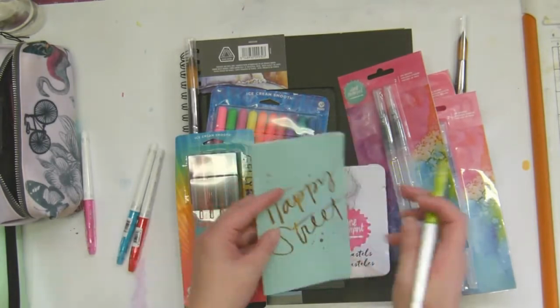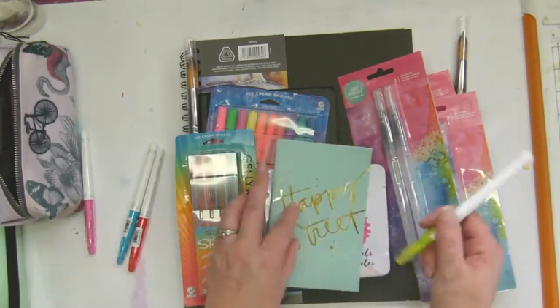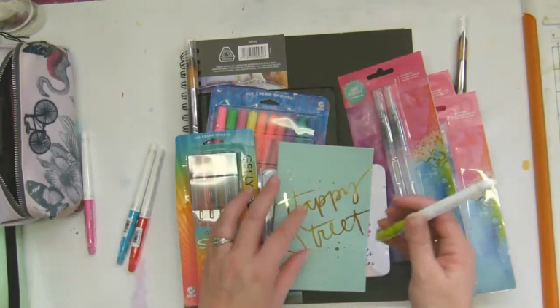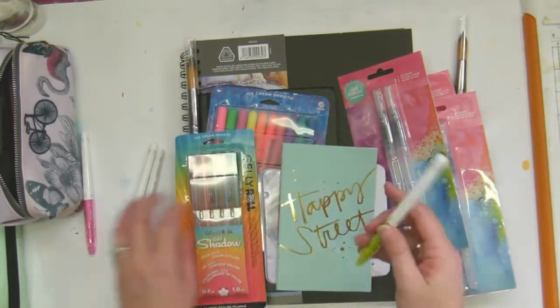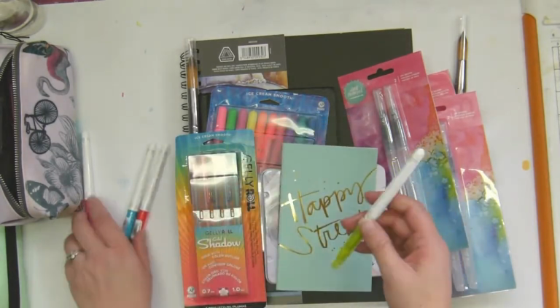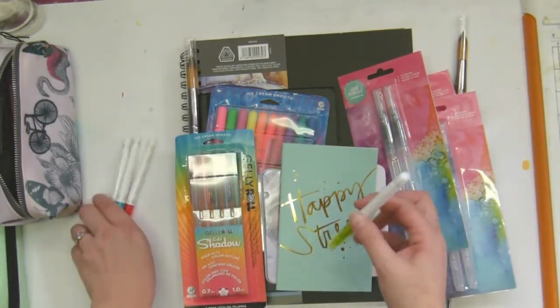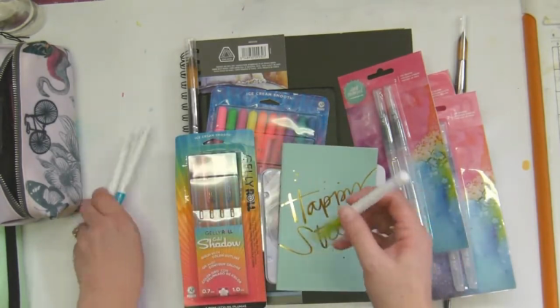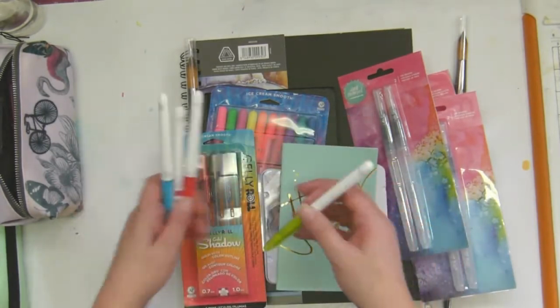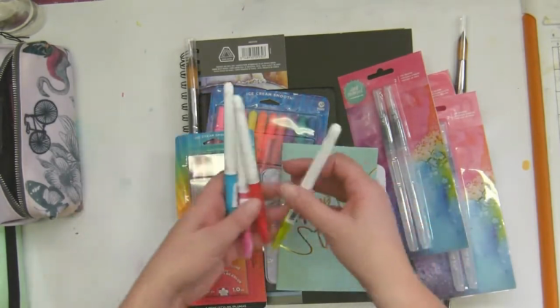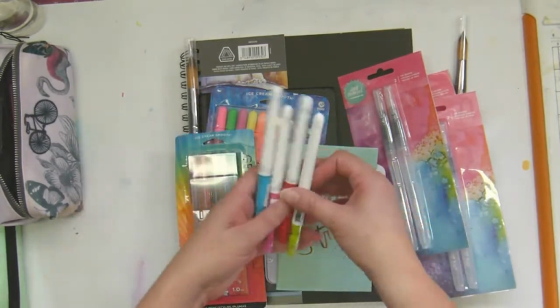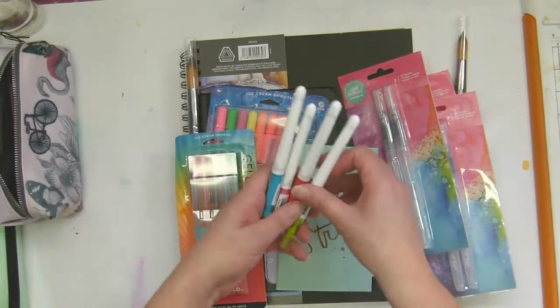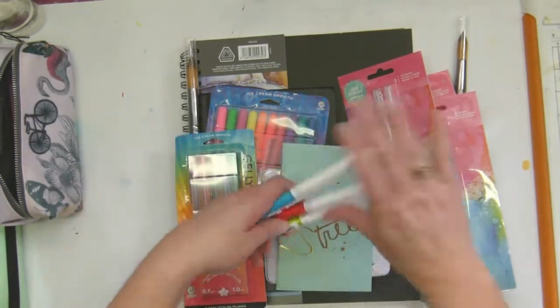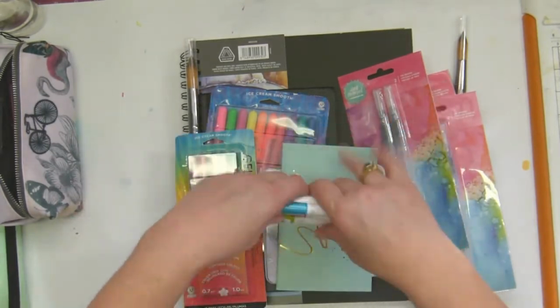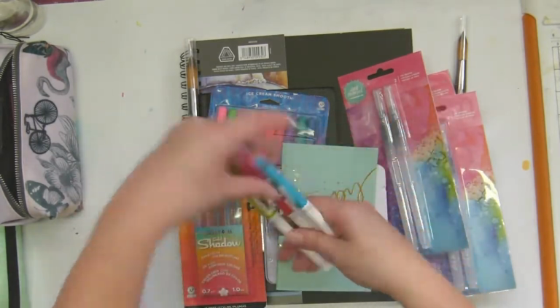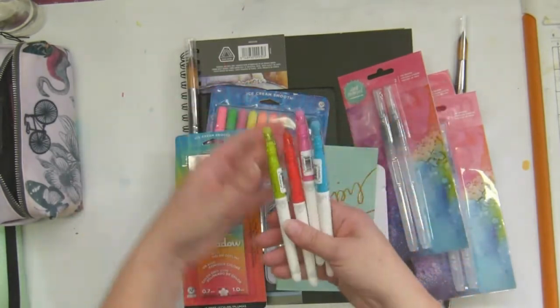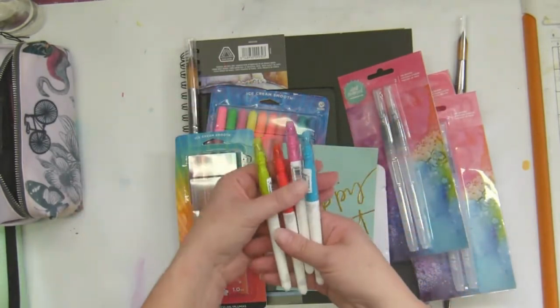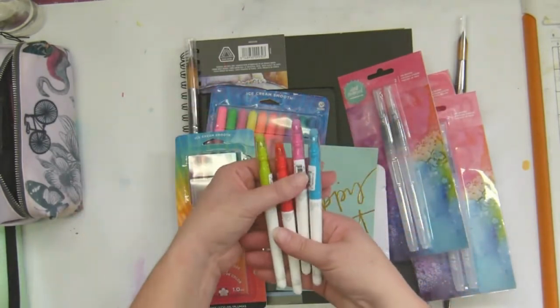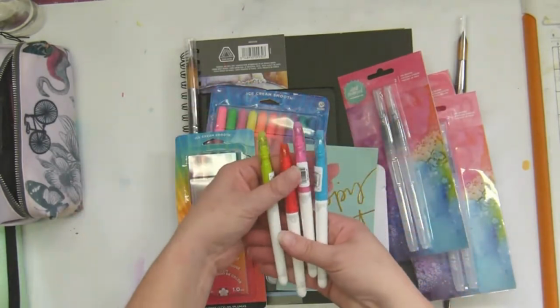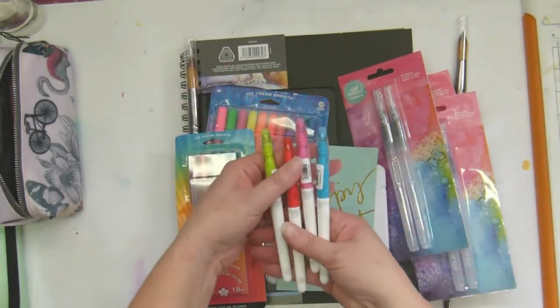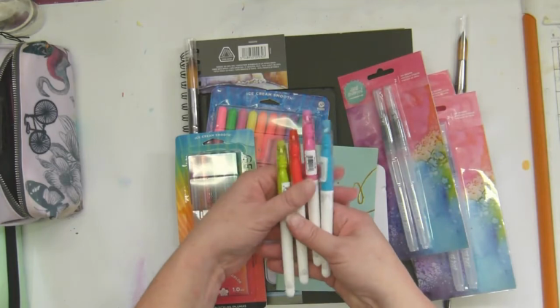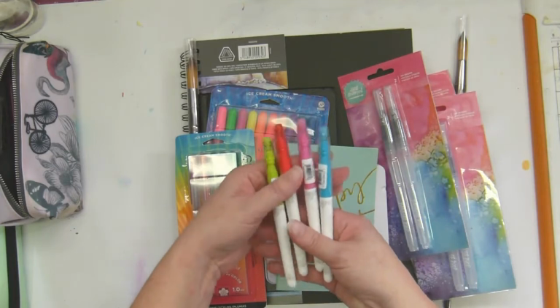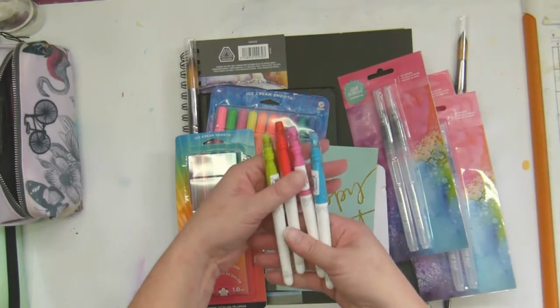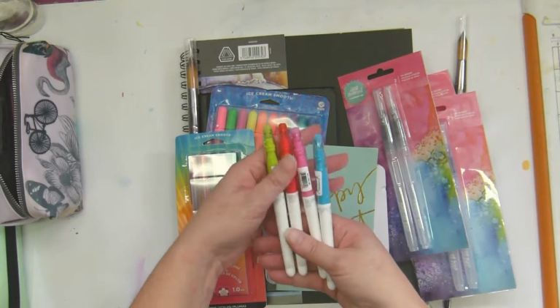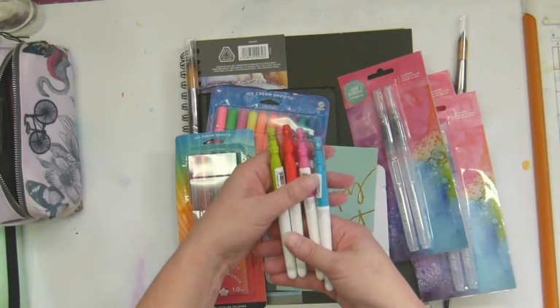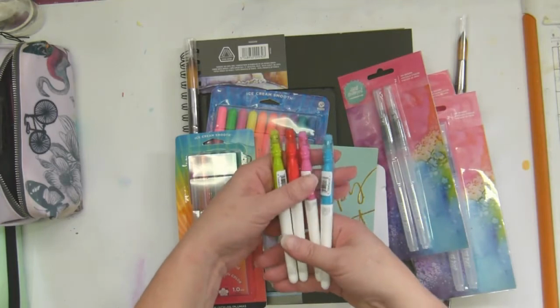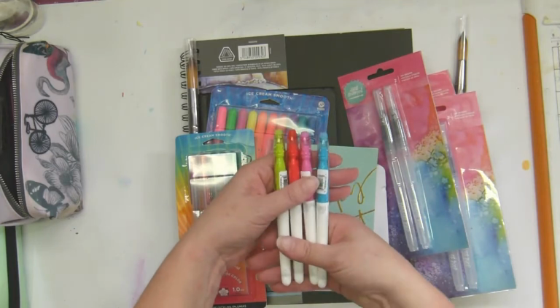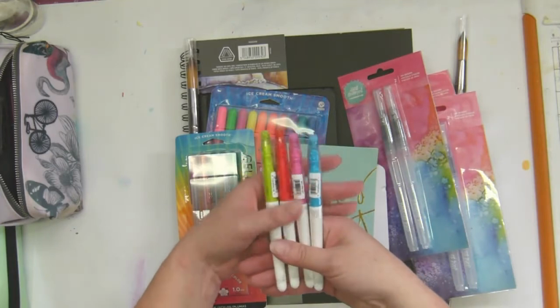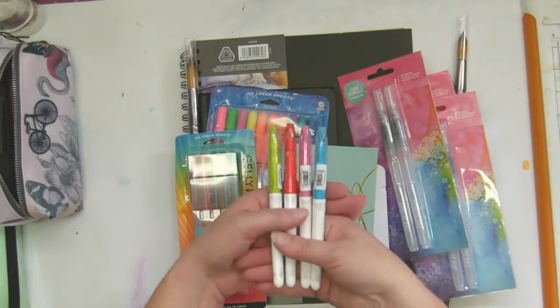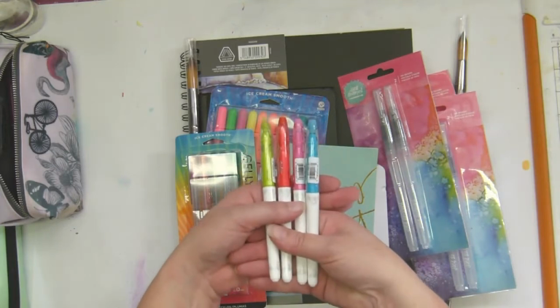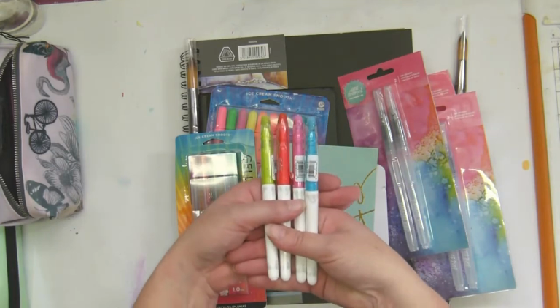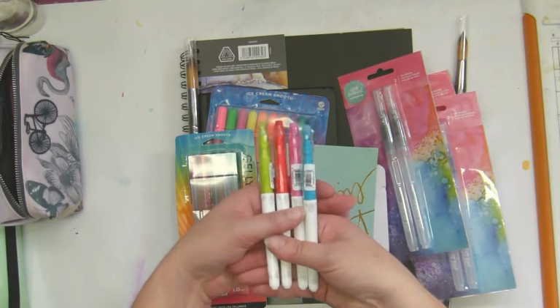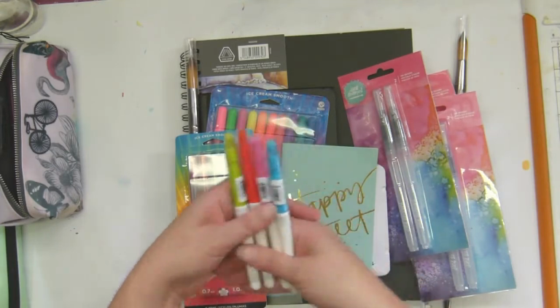I got those in blue, pink, red, and green. Pretty colors!